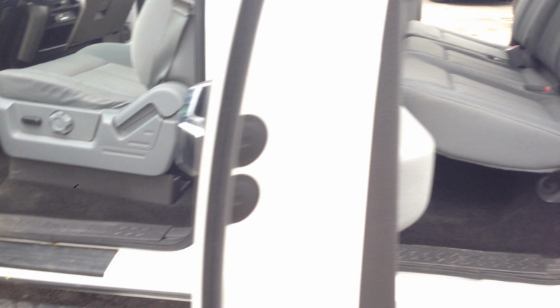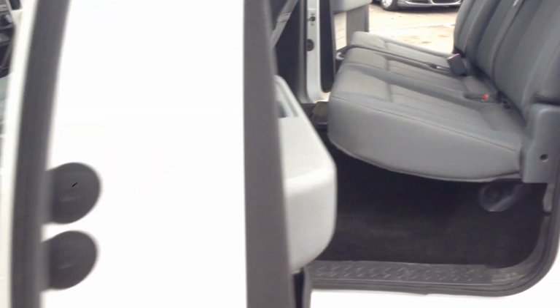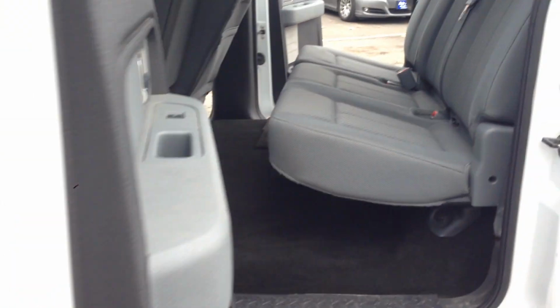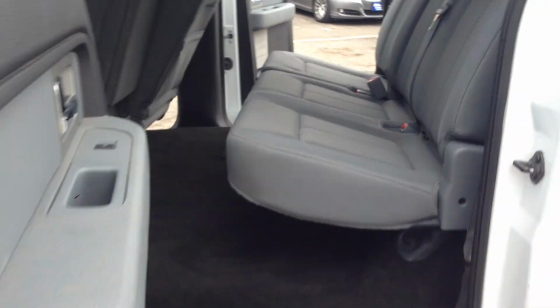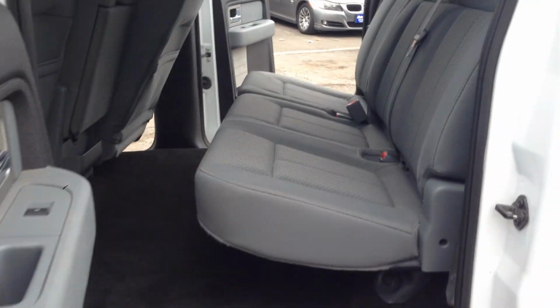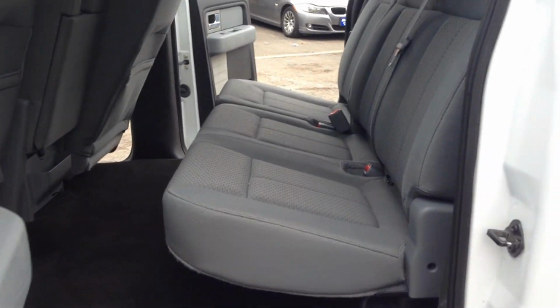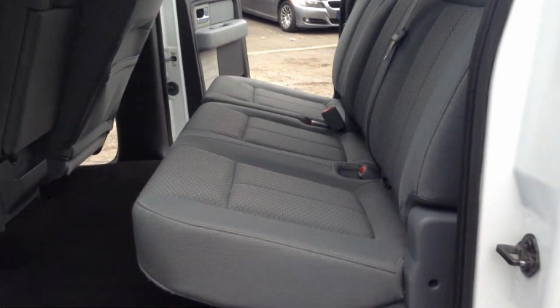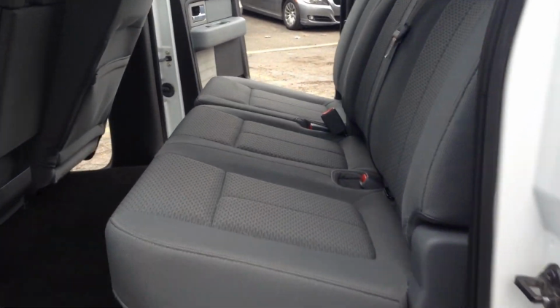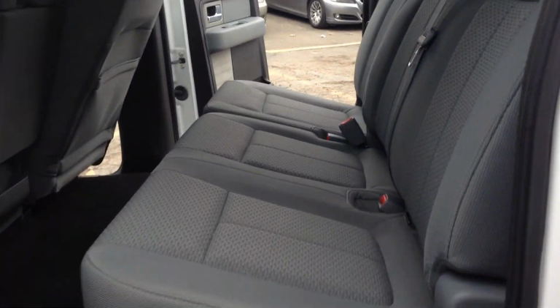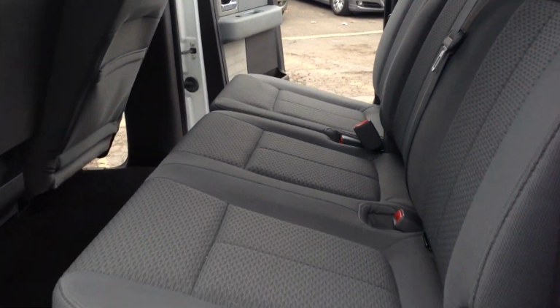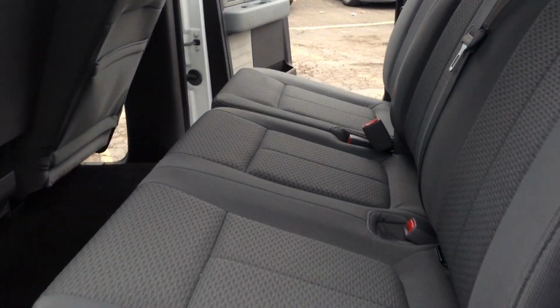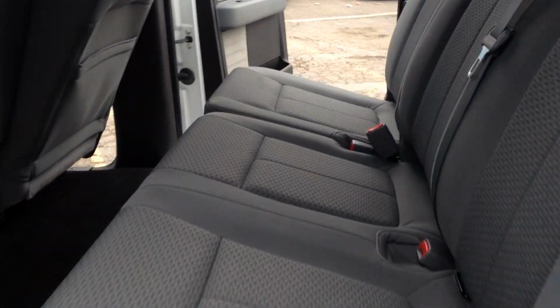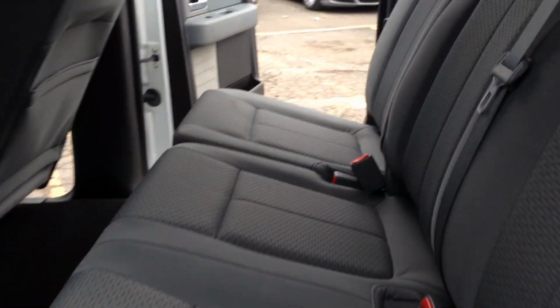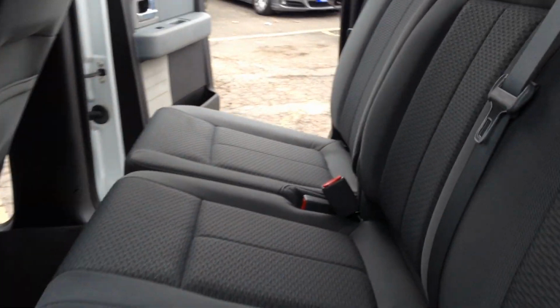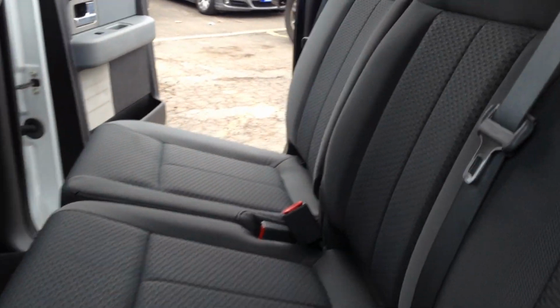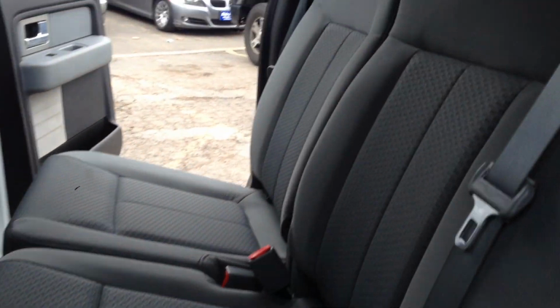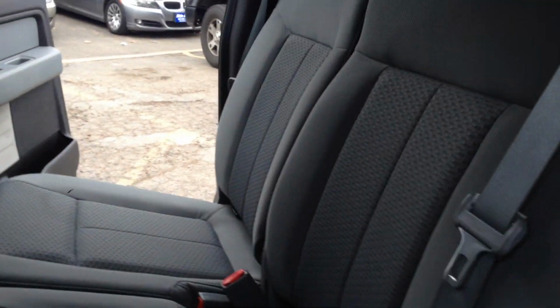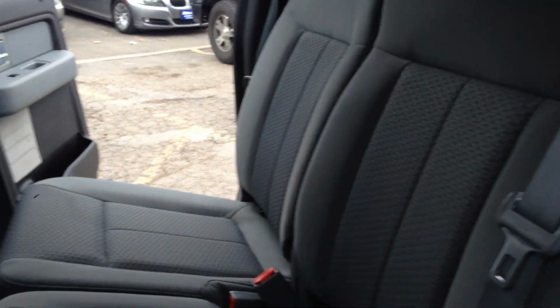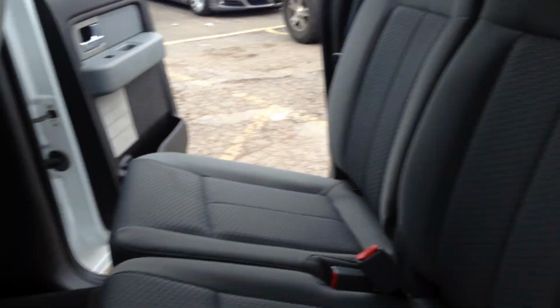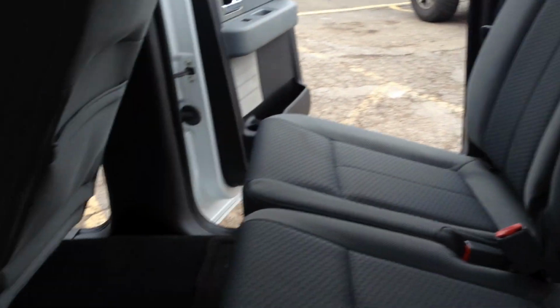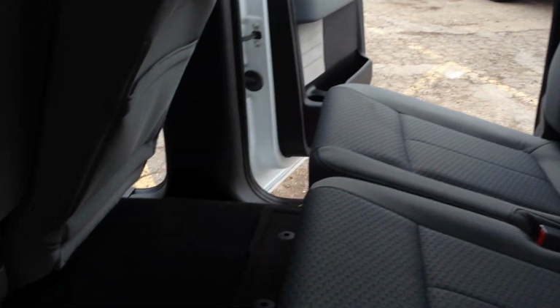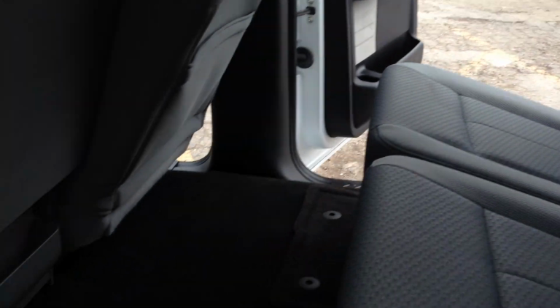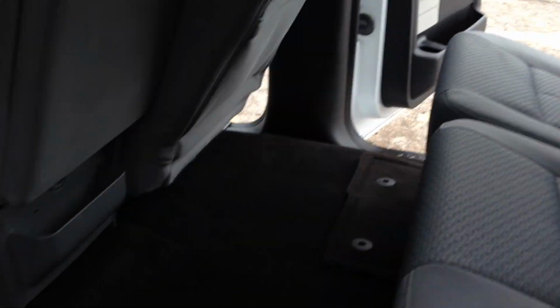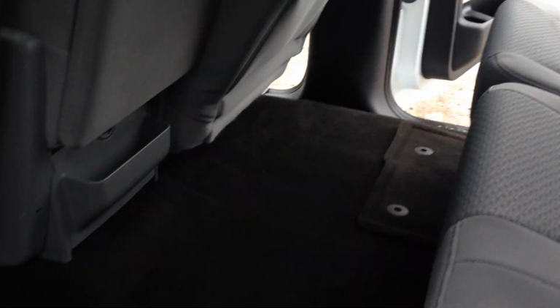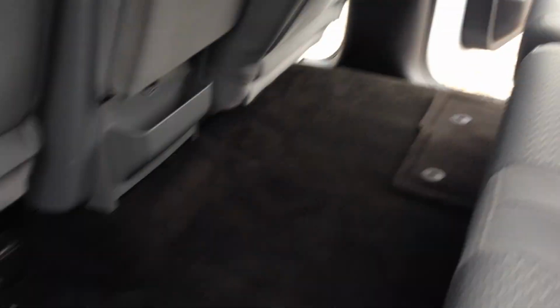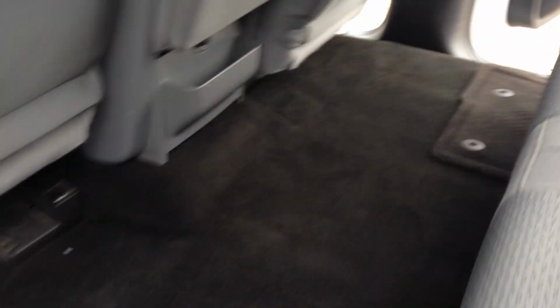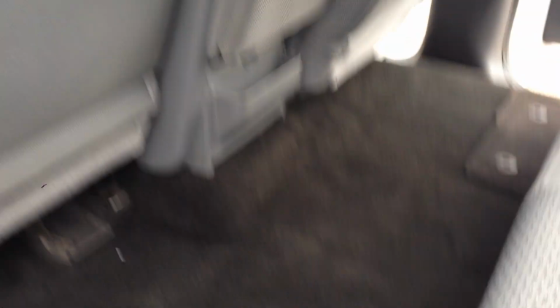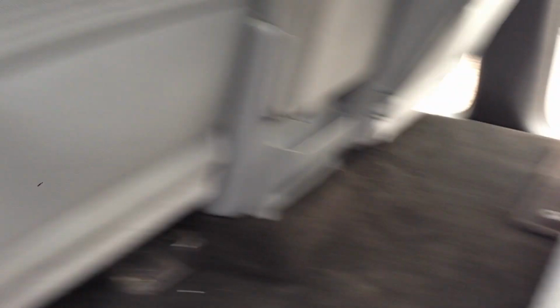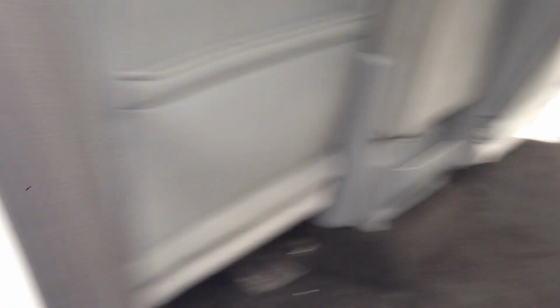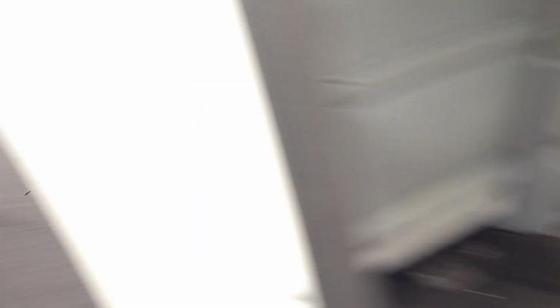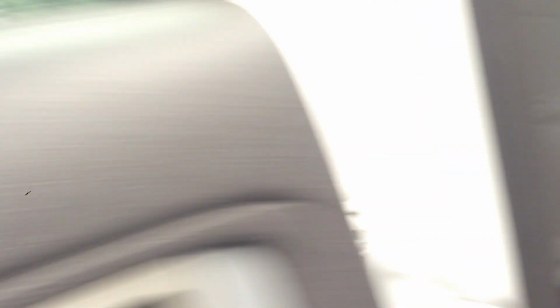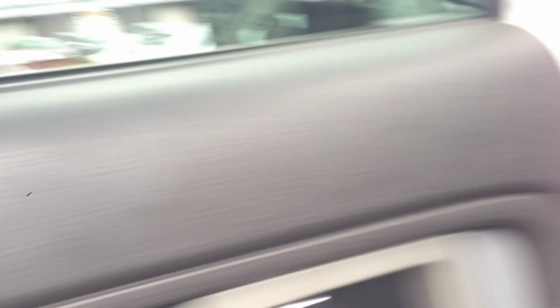Take a look at the spacious back seat — the carpet's clean.